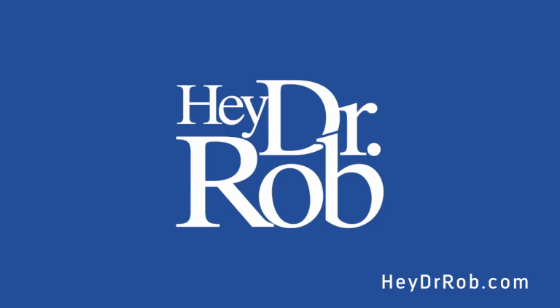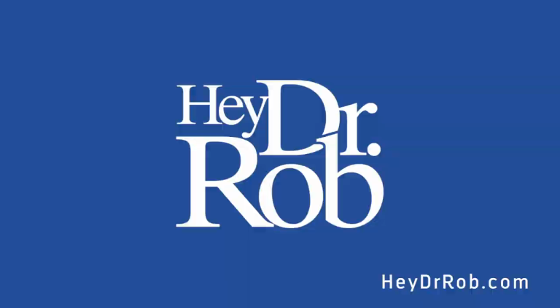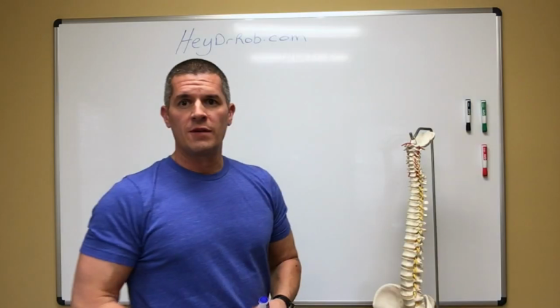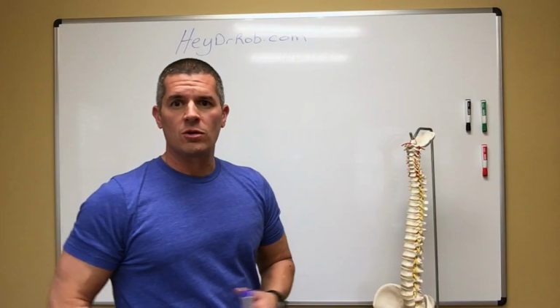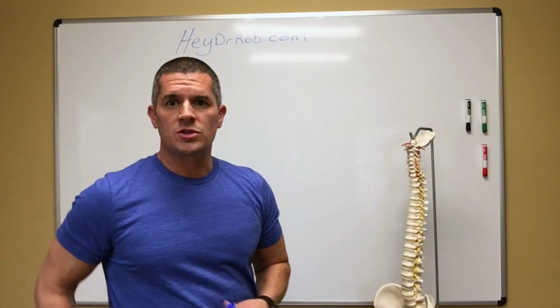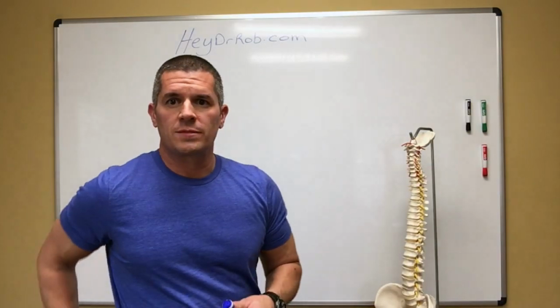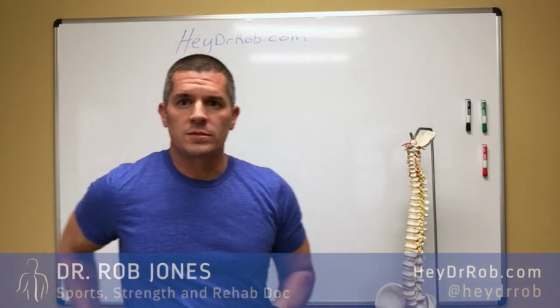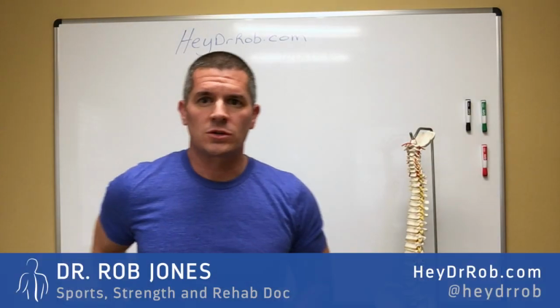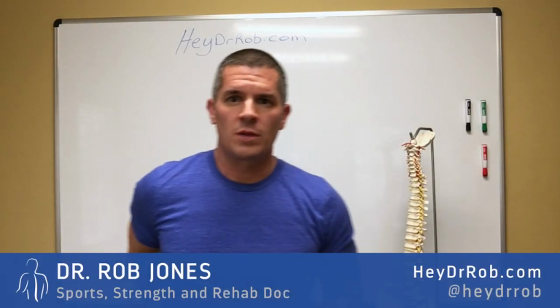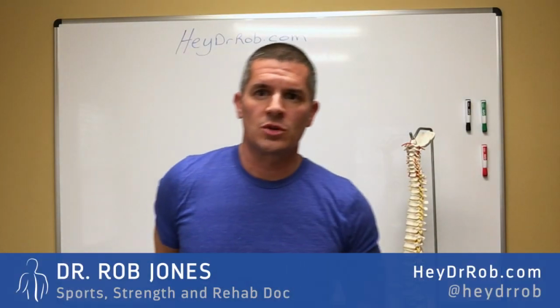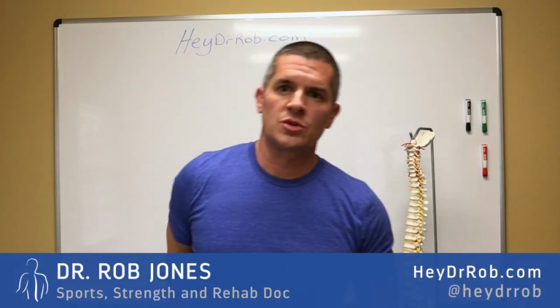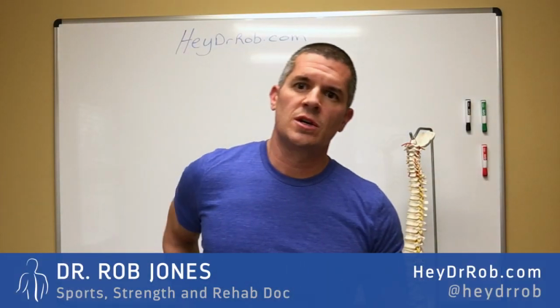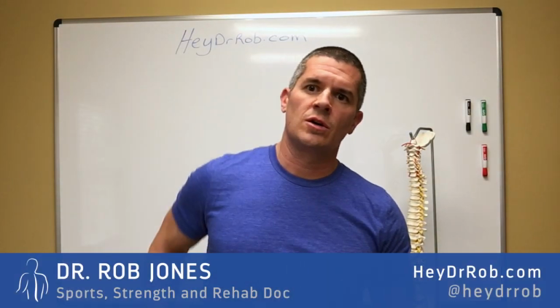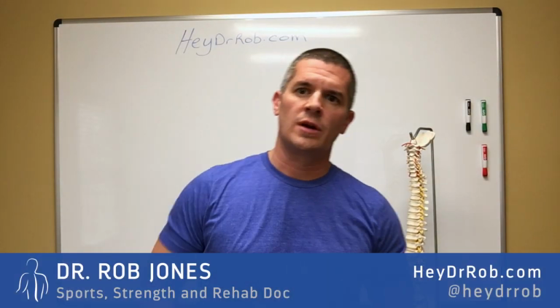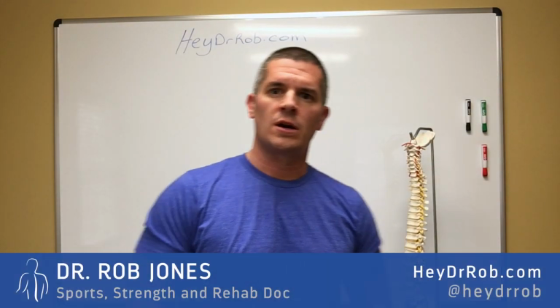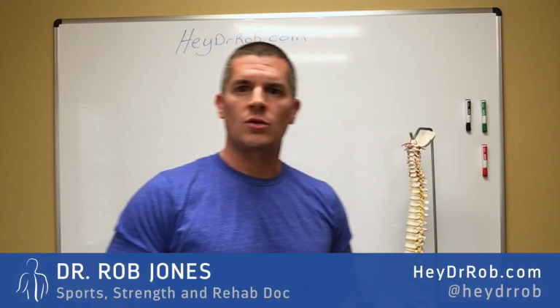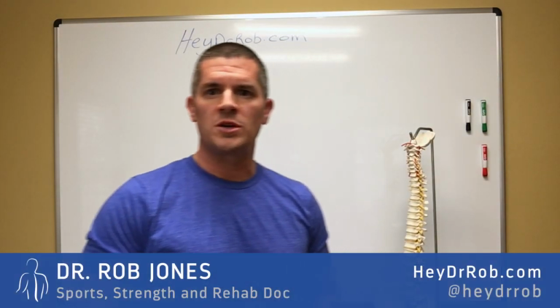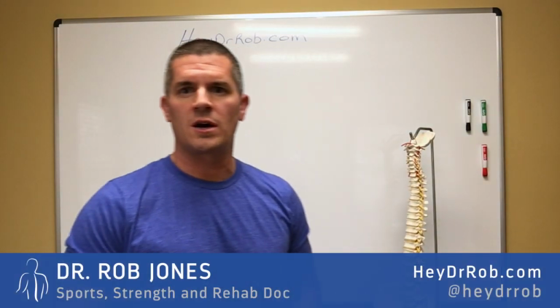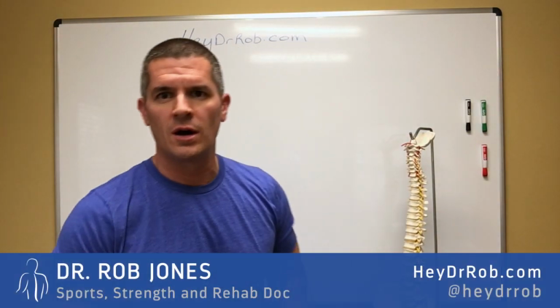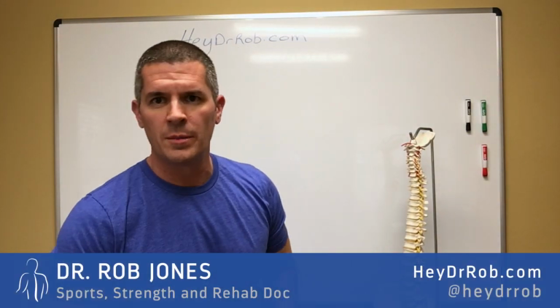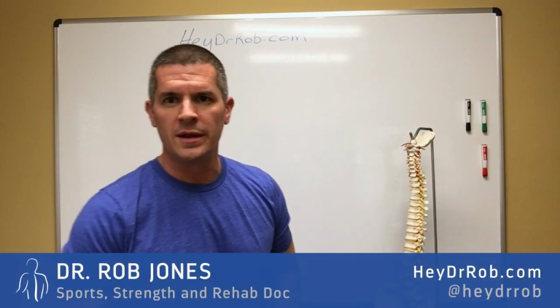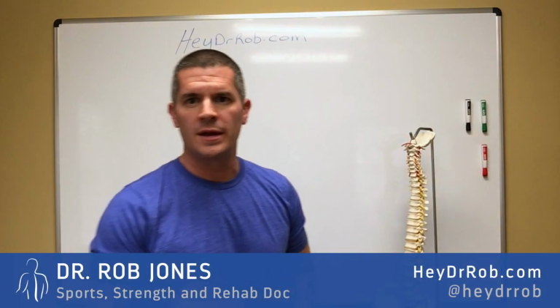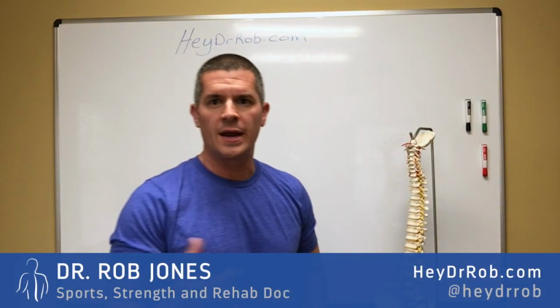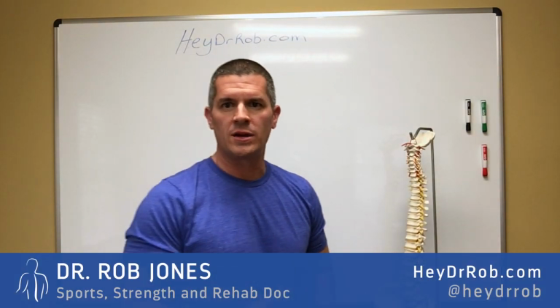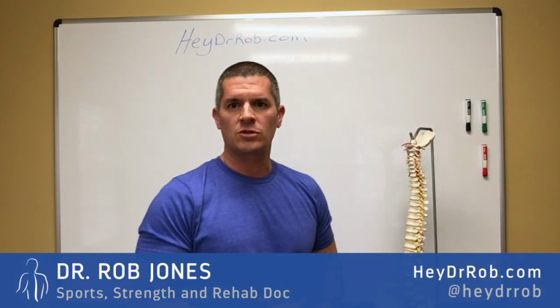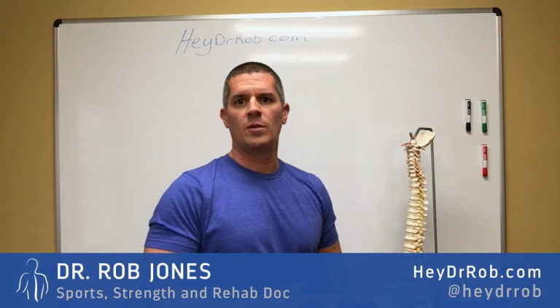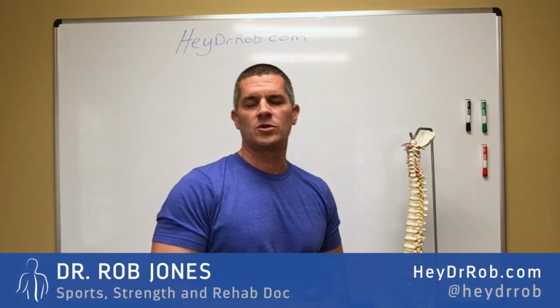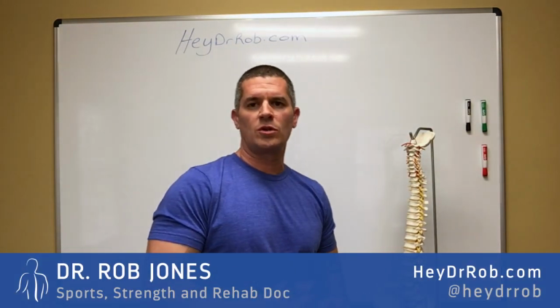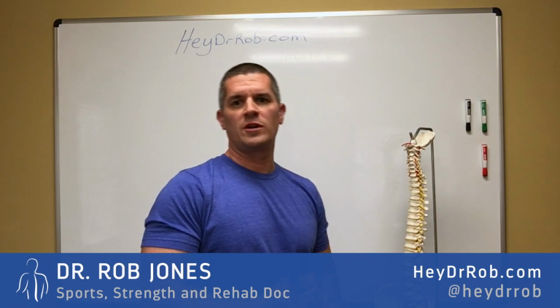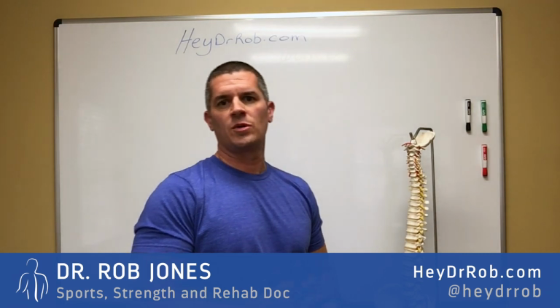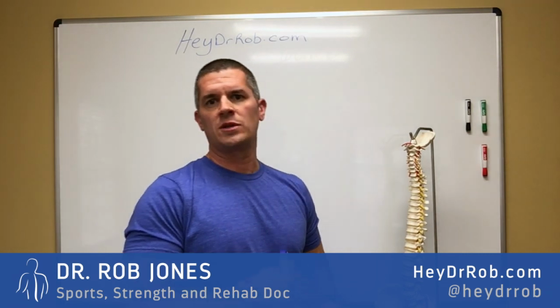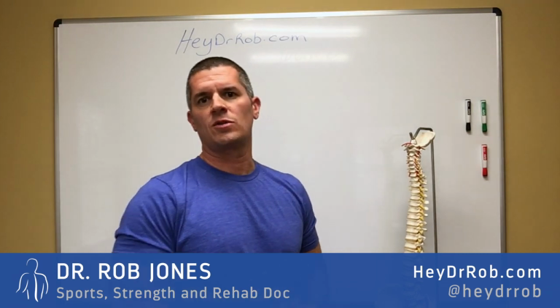Hey folks, Dr. Rob Jones here, HeyDrRob.com, and at HeyDrRob on Twitter, Facebook, and Instagram.